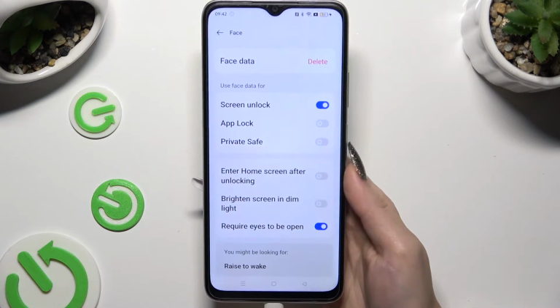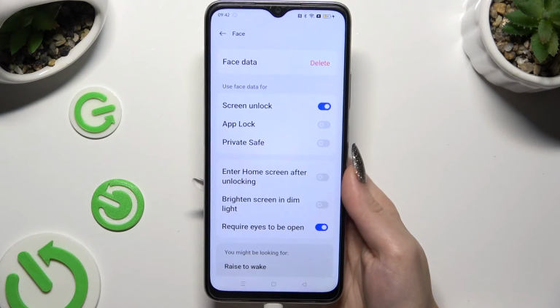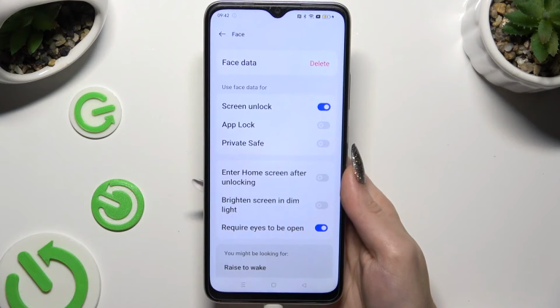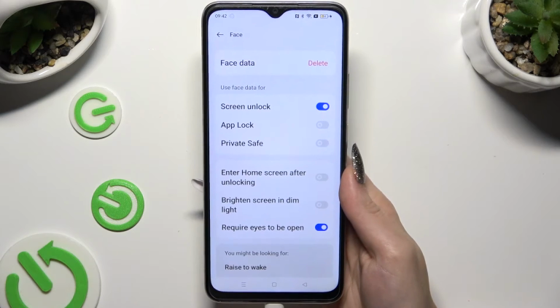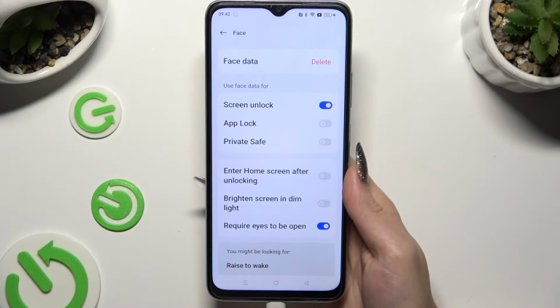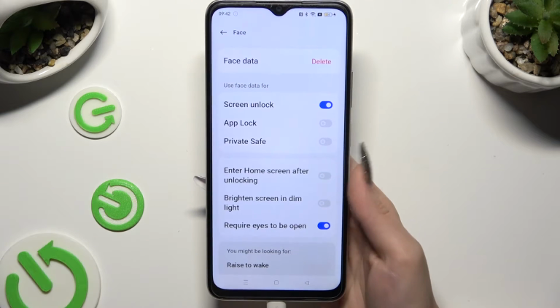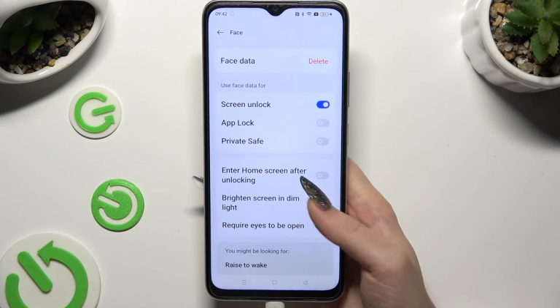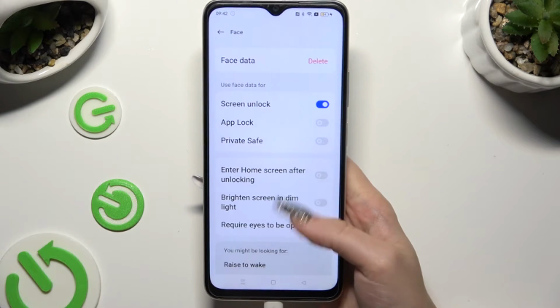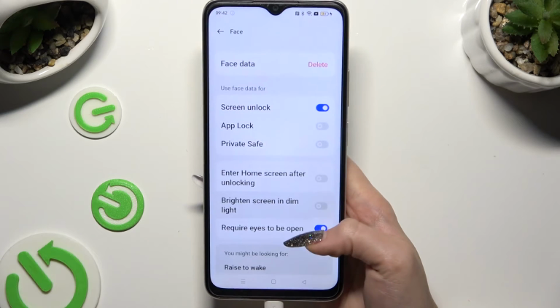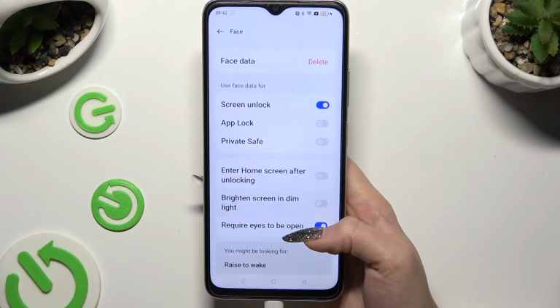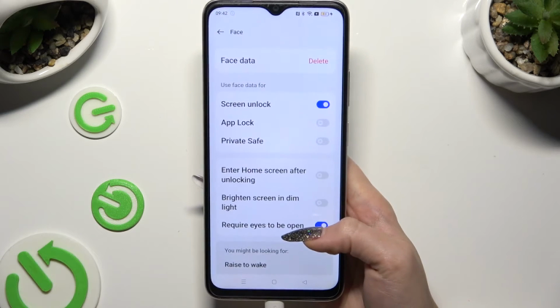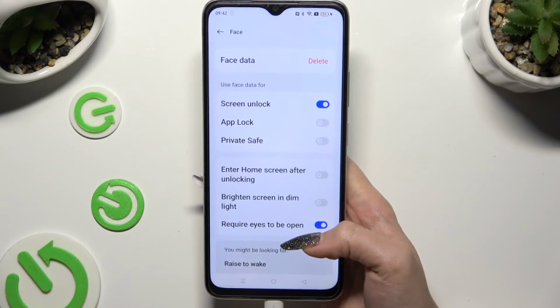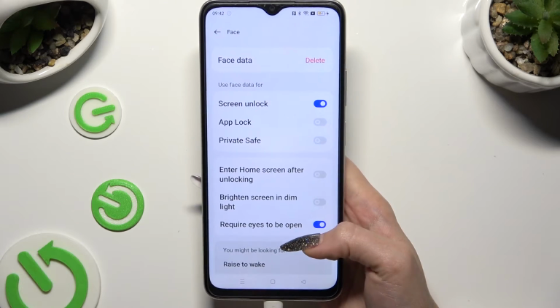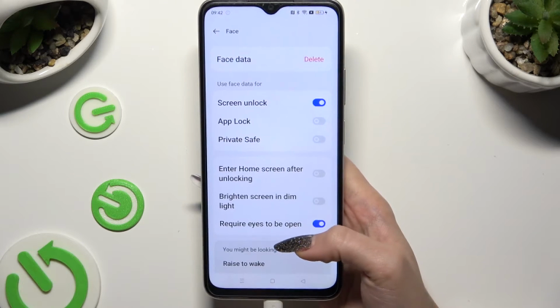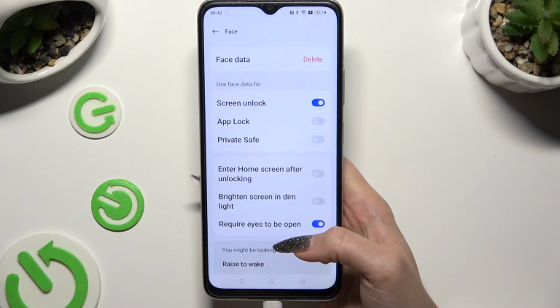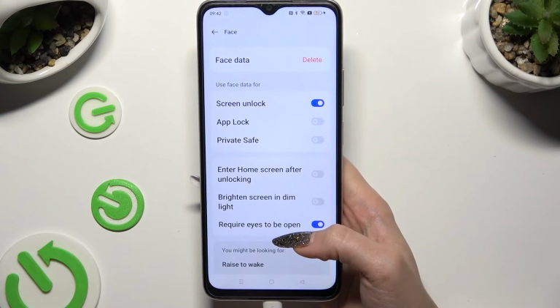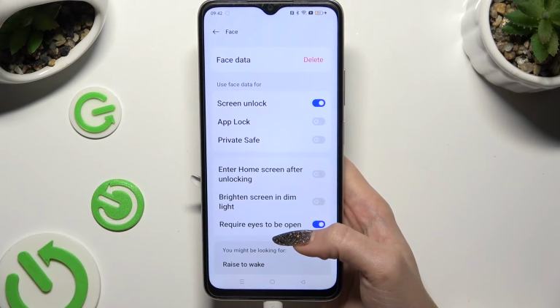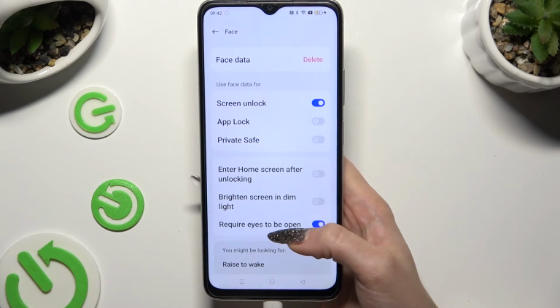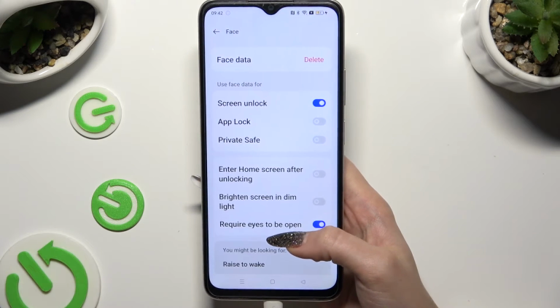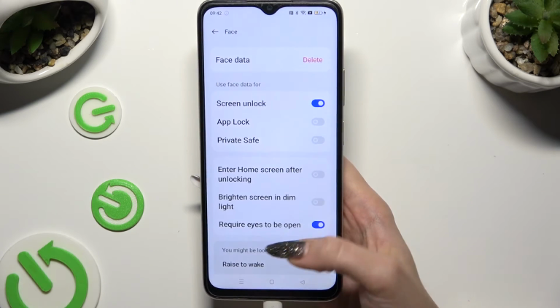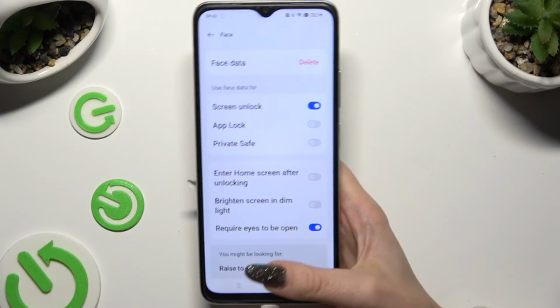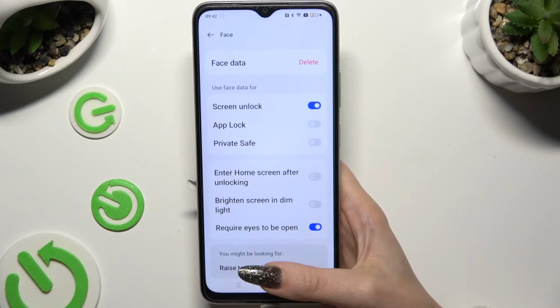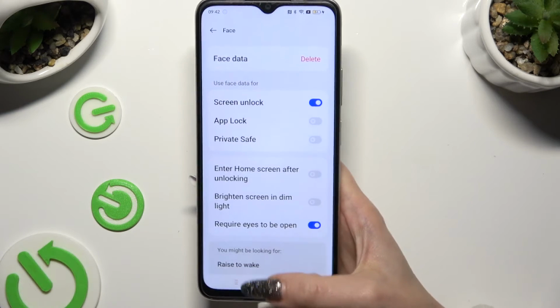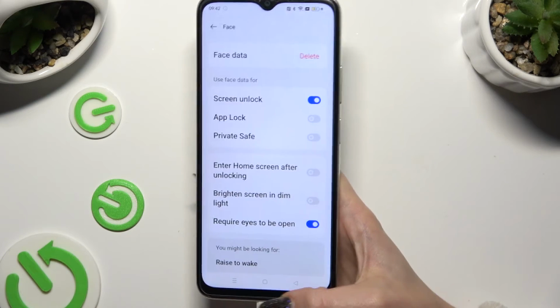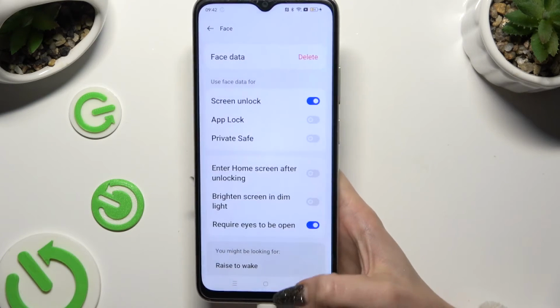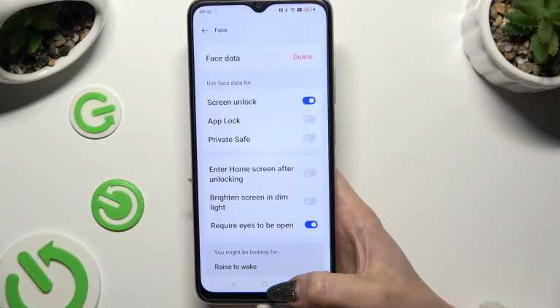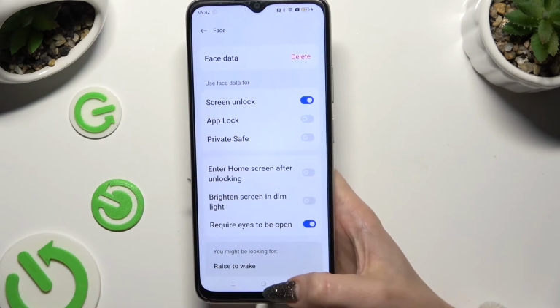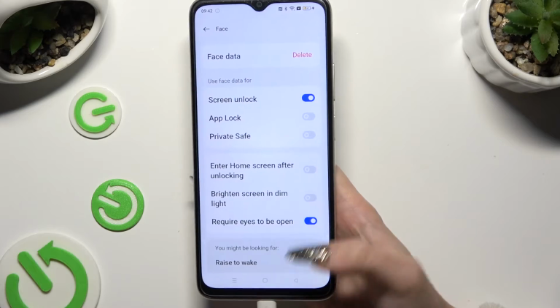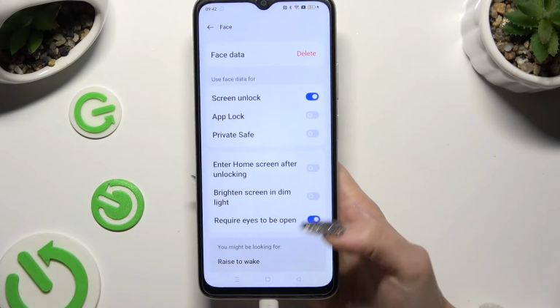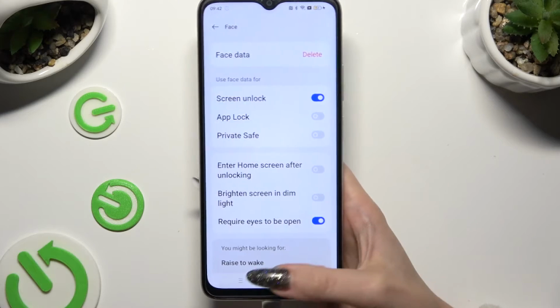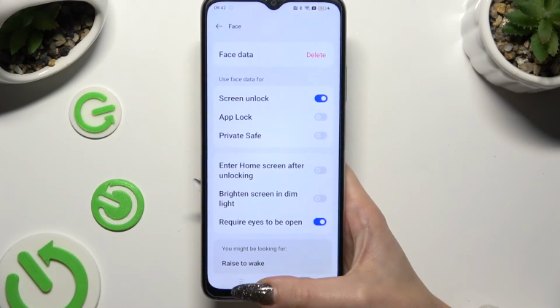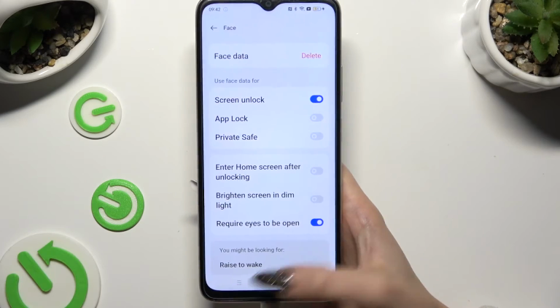Now manage all of those options however you want to, and when you're done, click on the Home button.